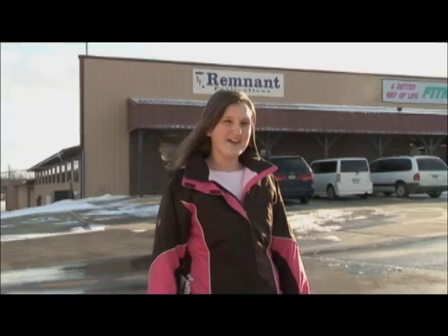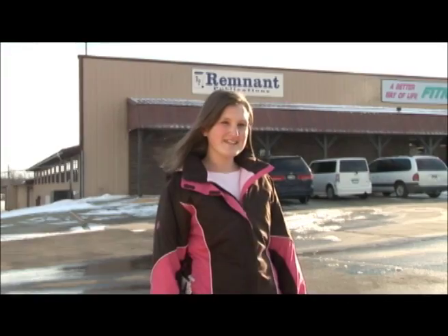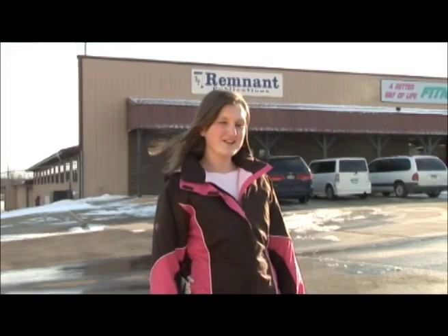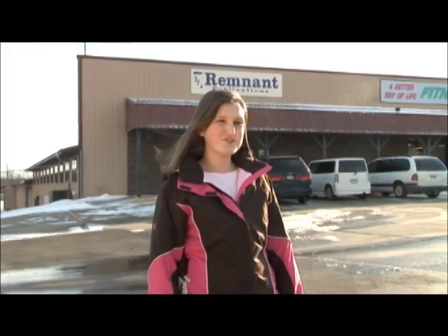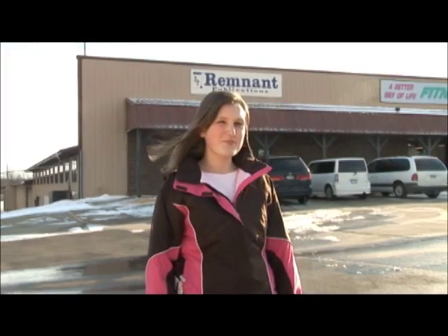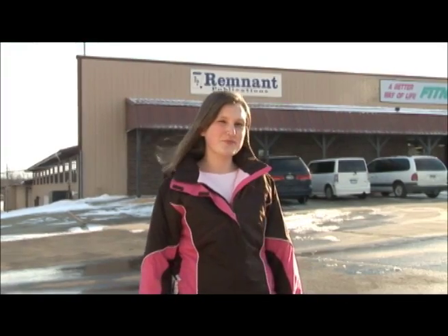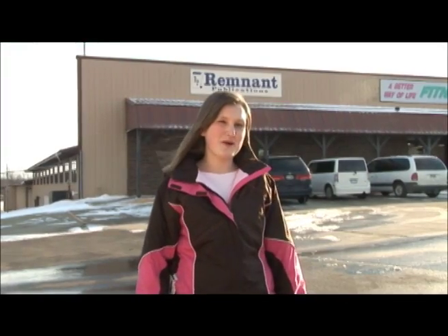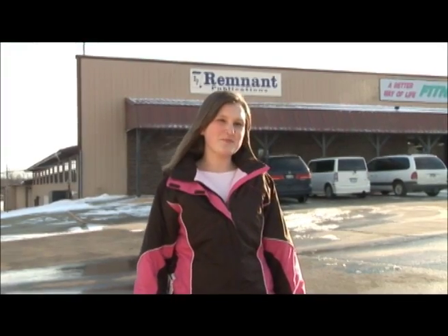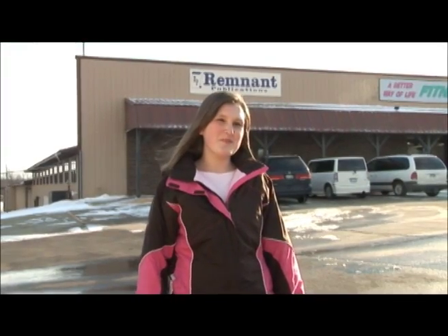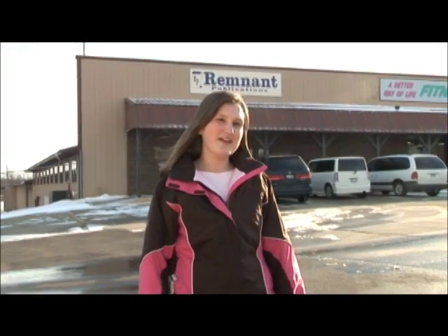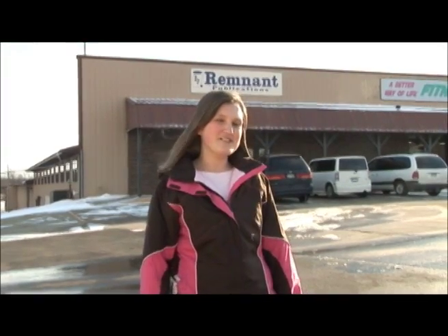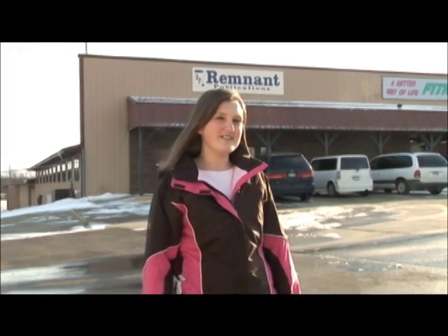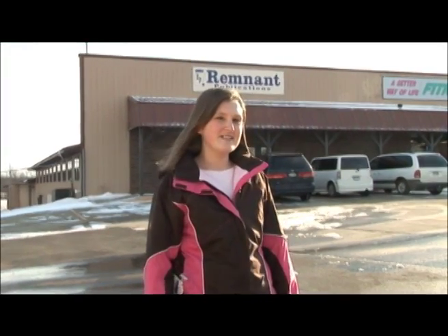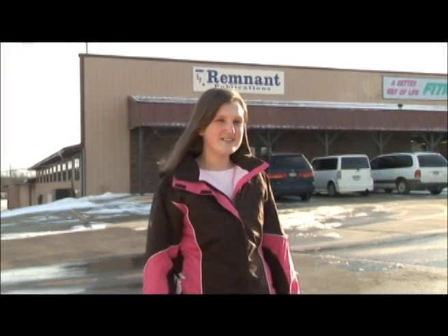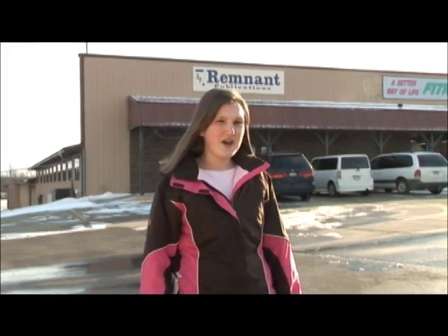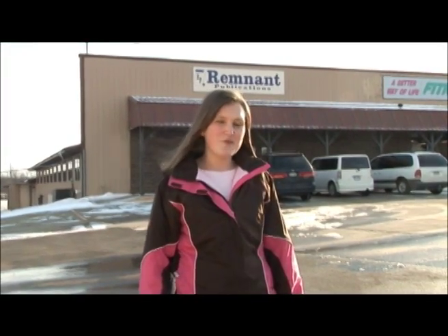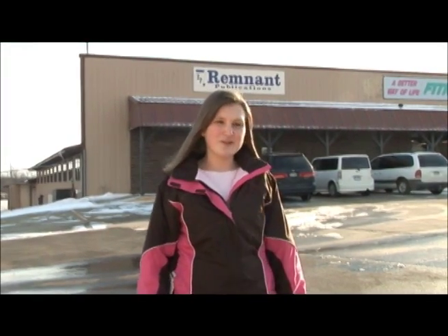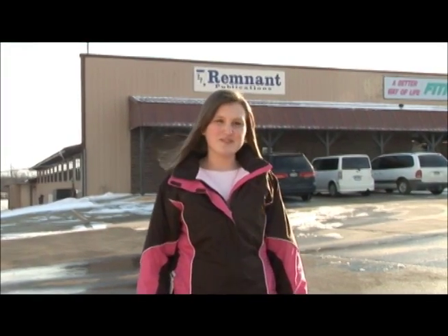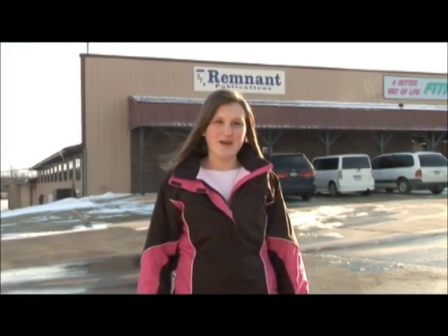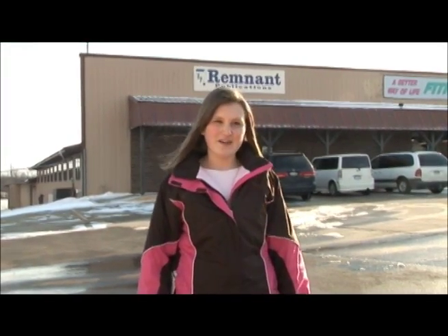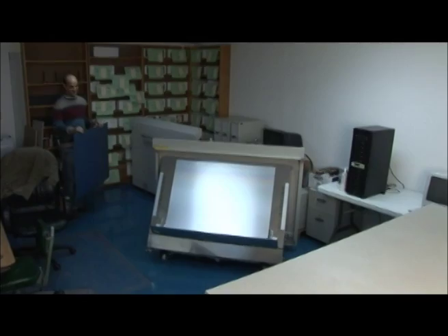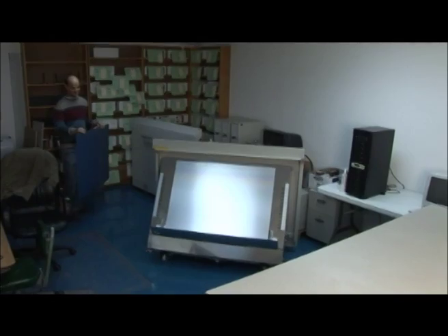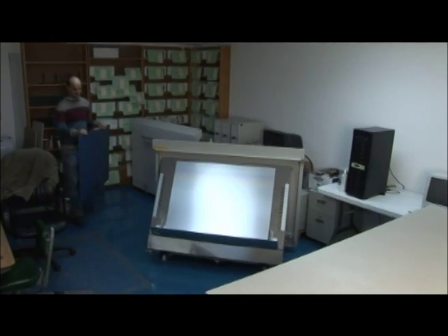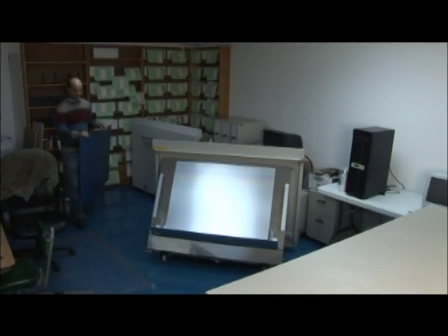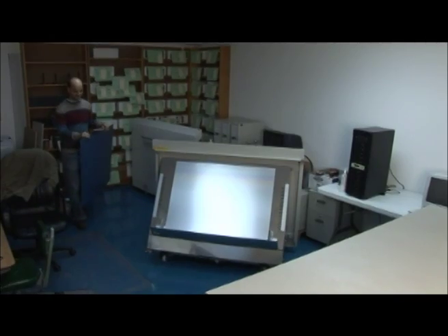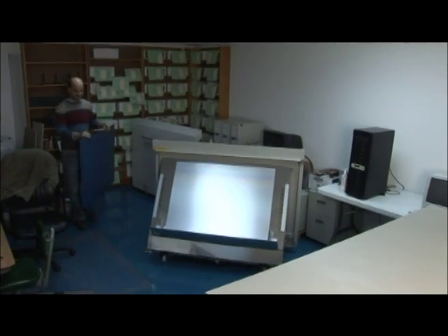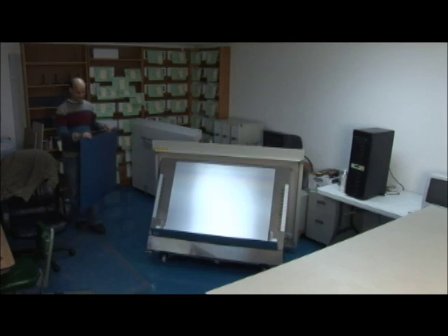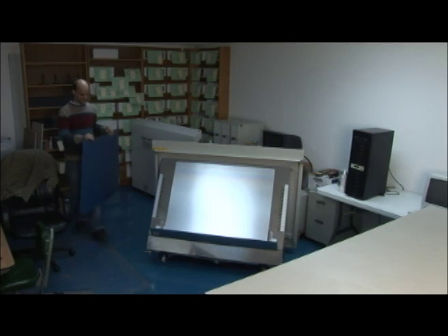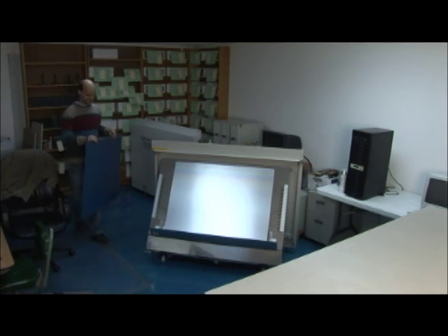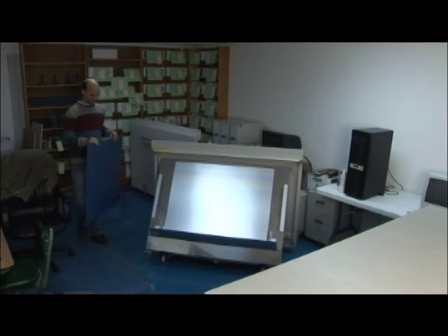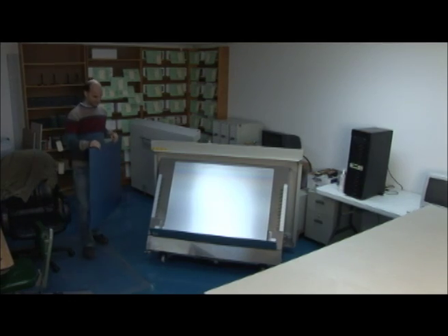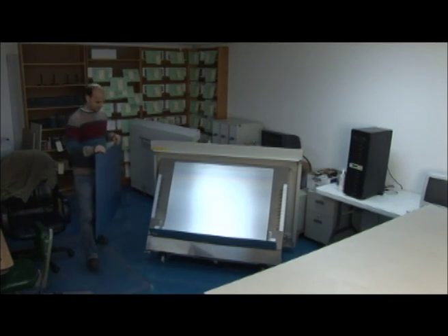Let's take a trip through Remnant Publications and see how a book is made. We begin in the pre-press room.